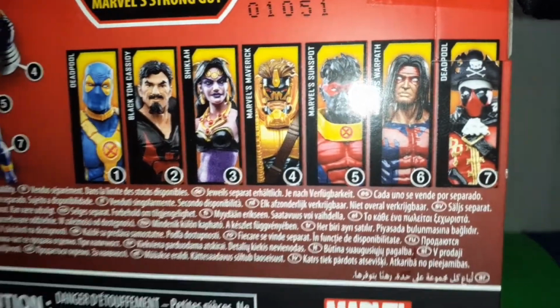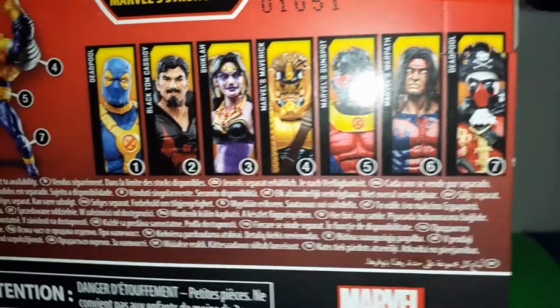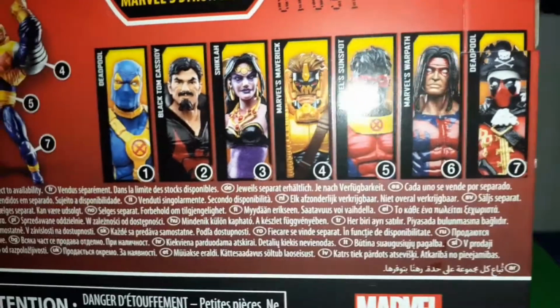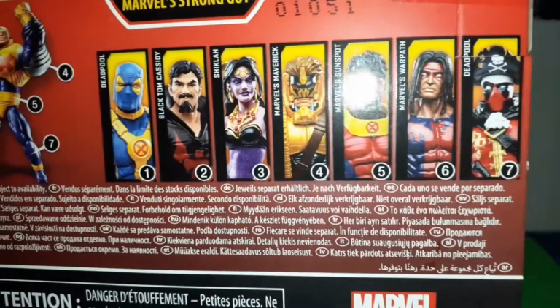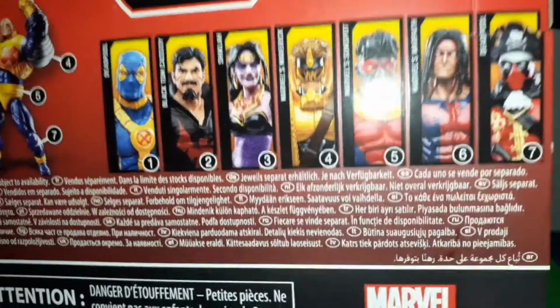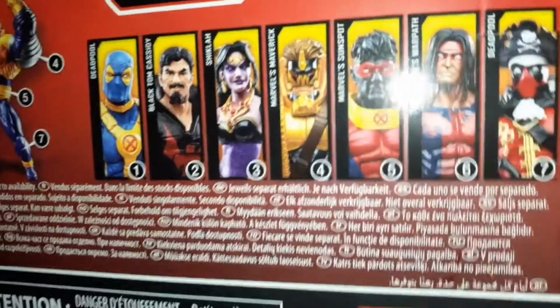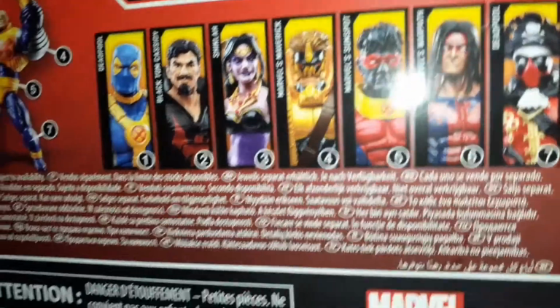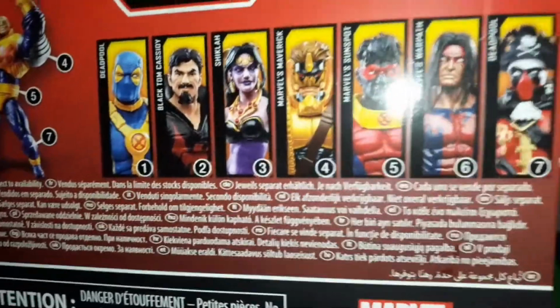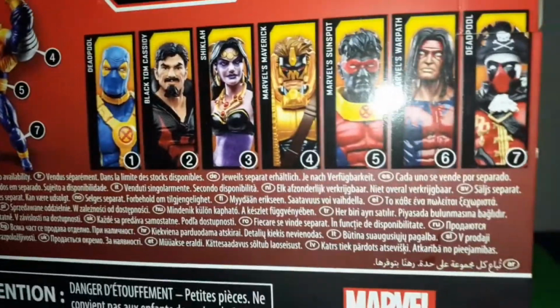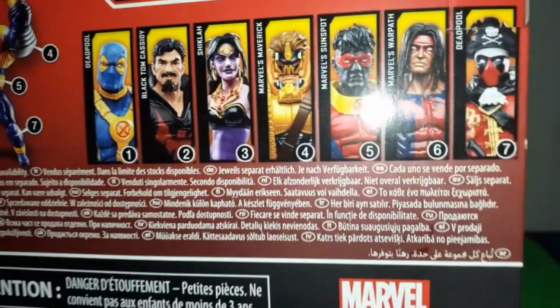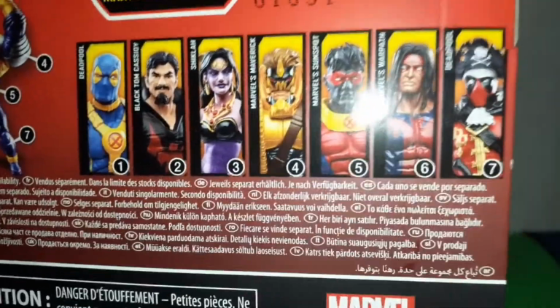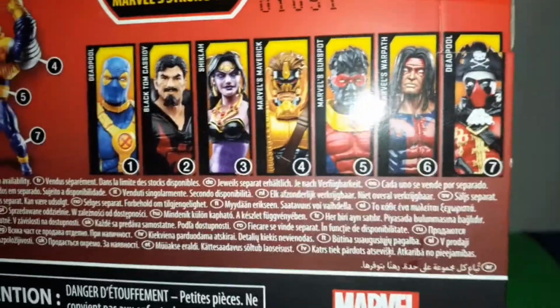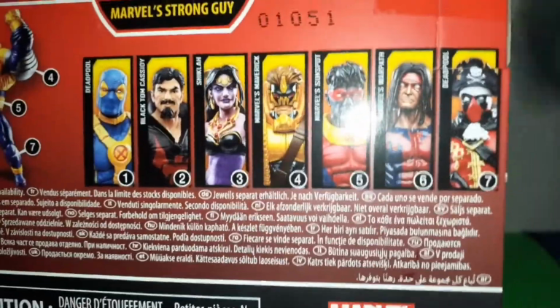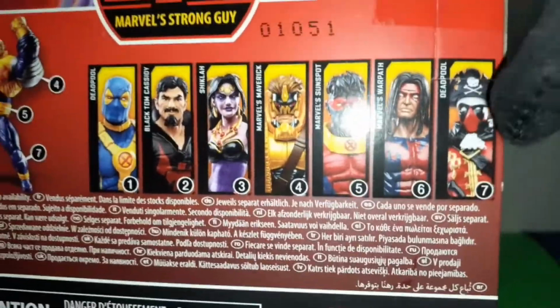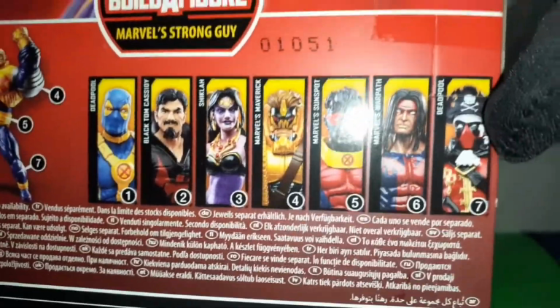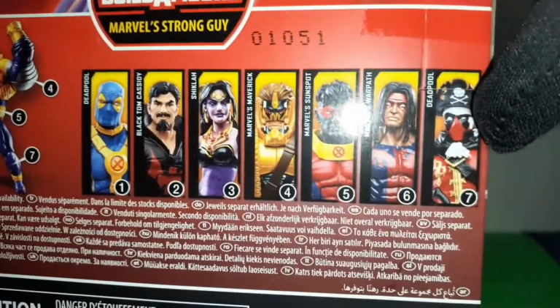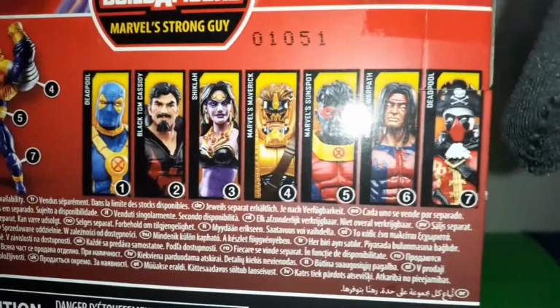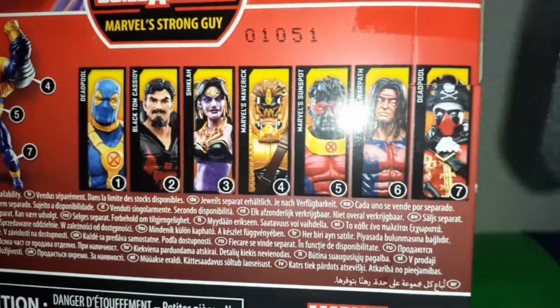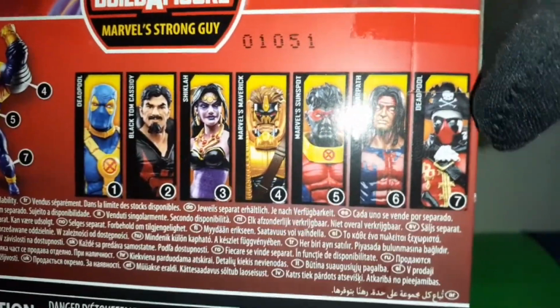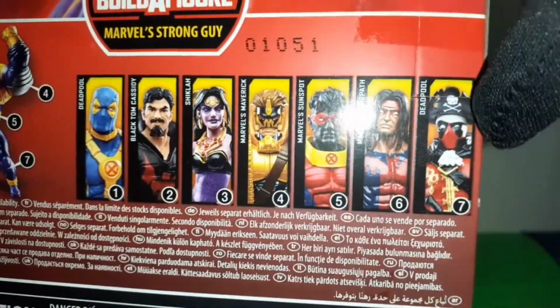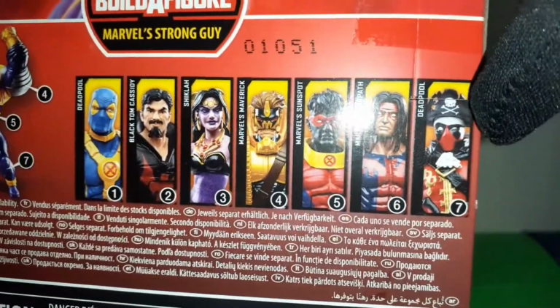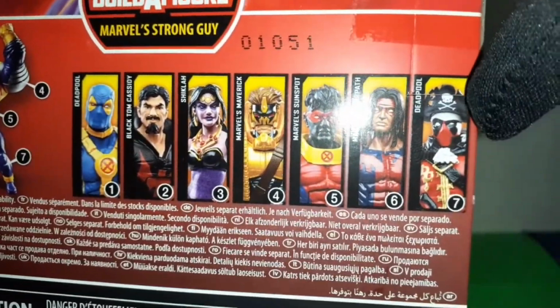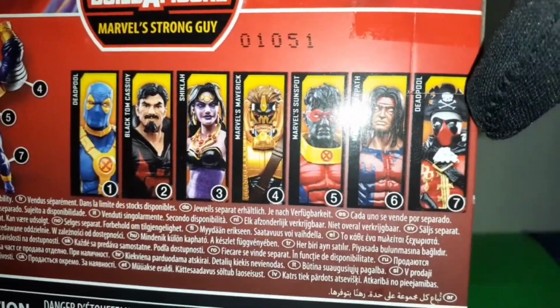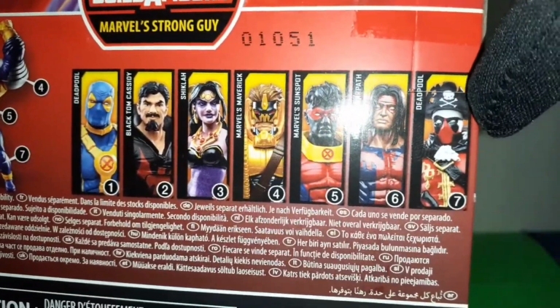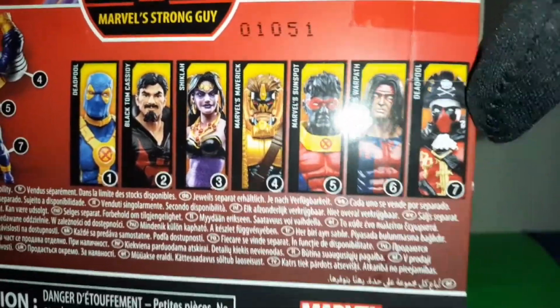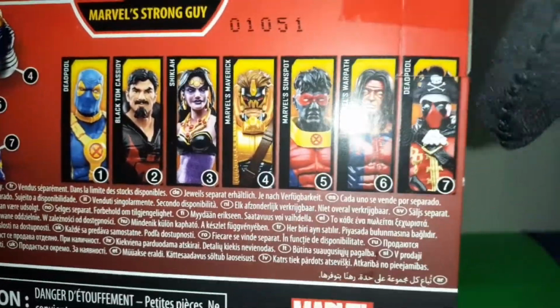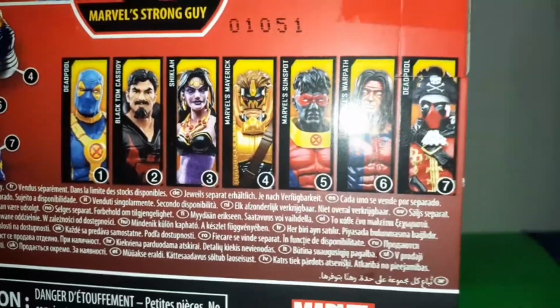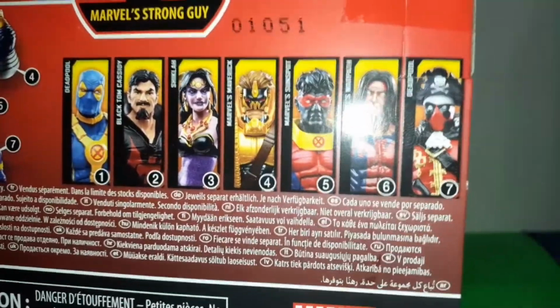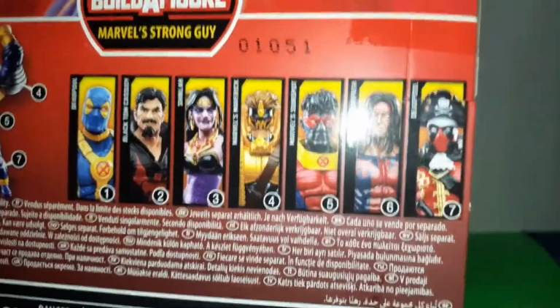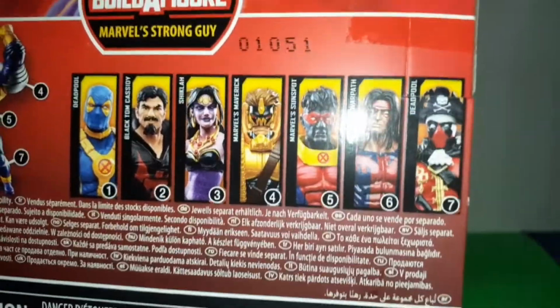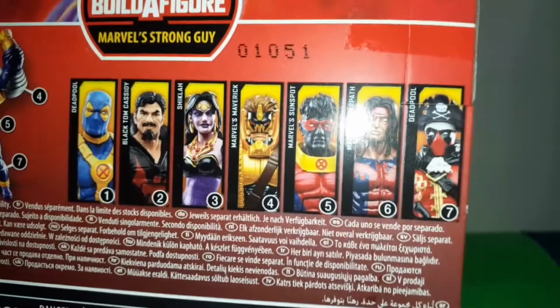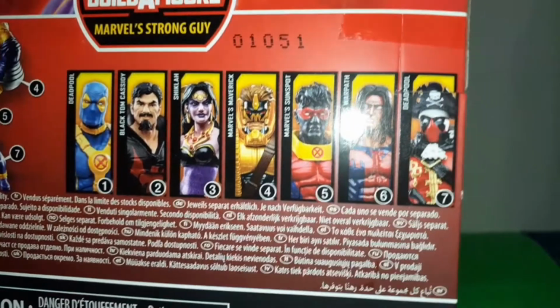So, in this wave they have the Build-A-Figure, the Strong Guy, and they have the pirate version of Deadpool.